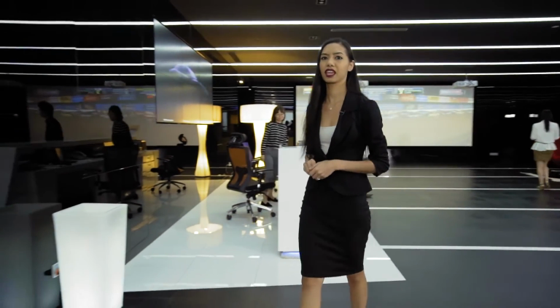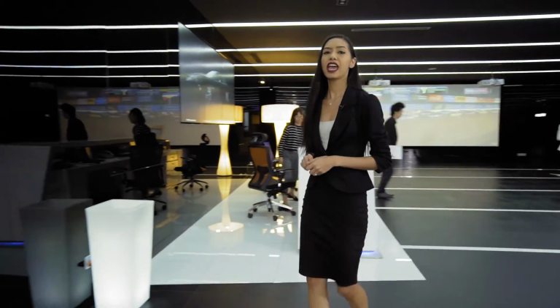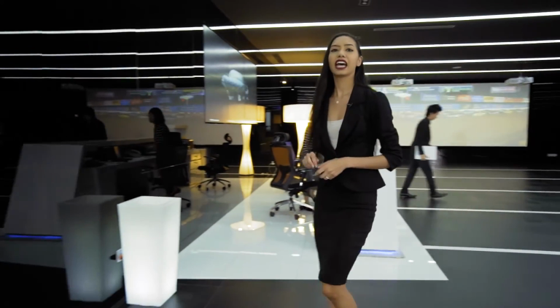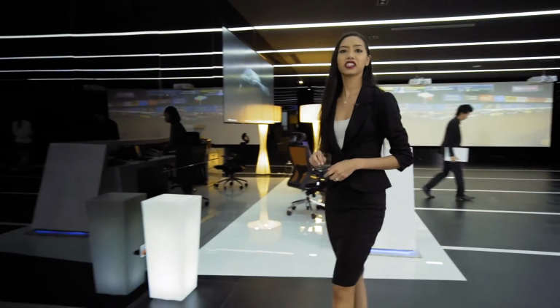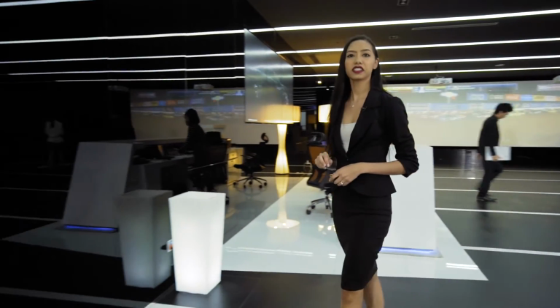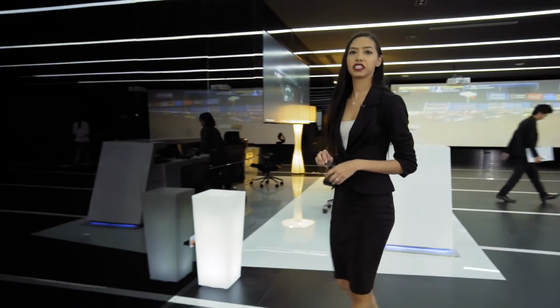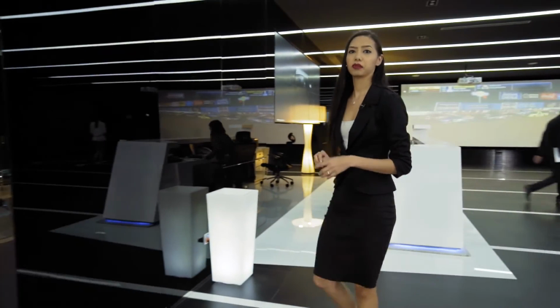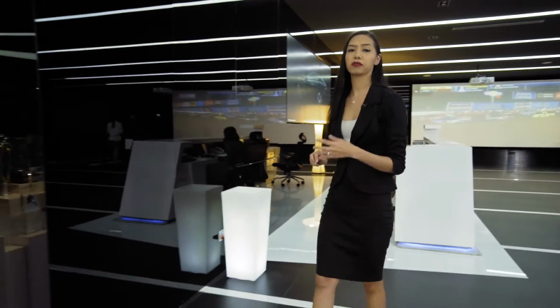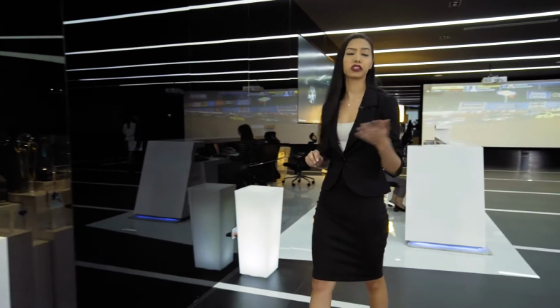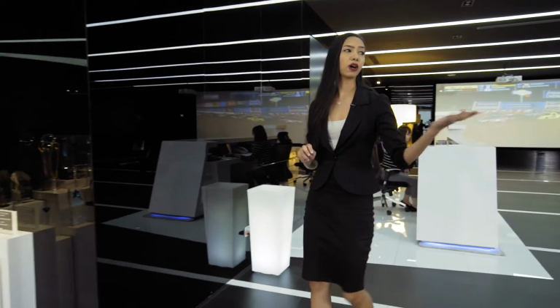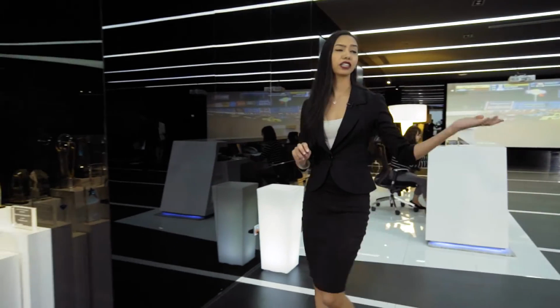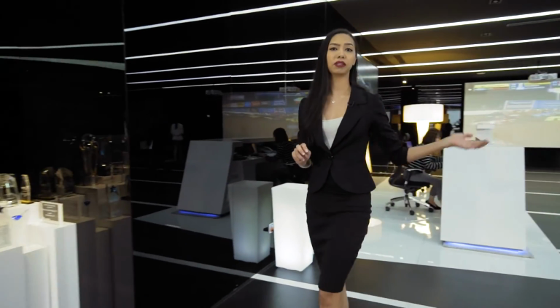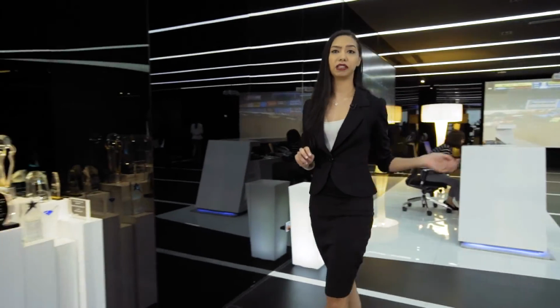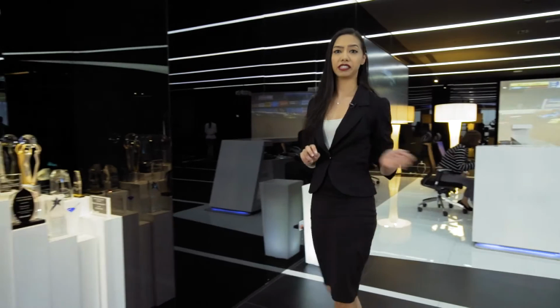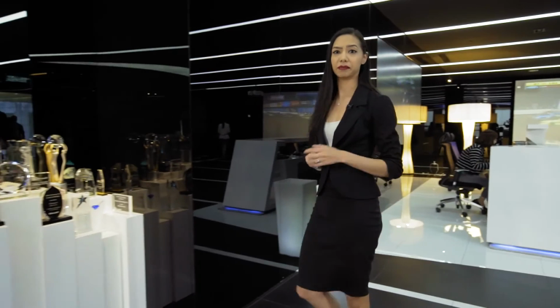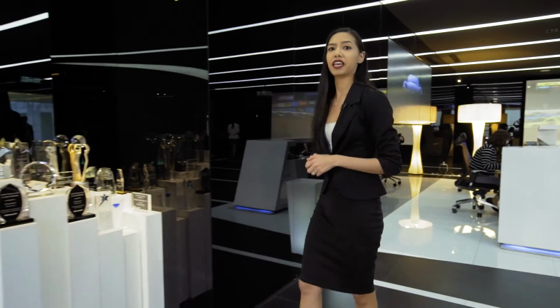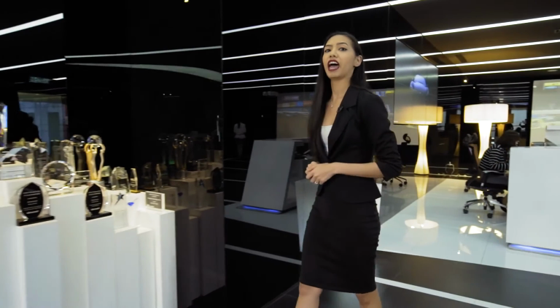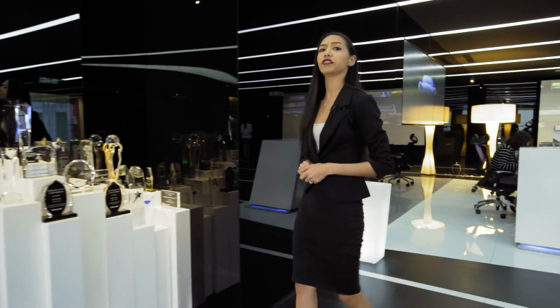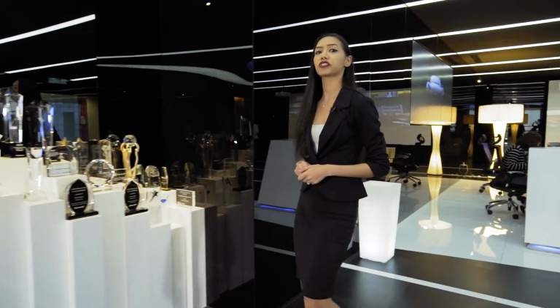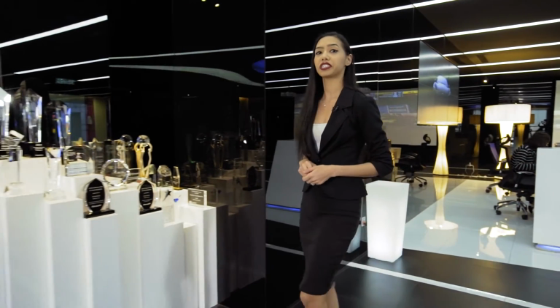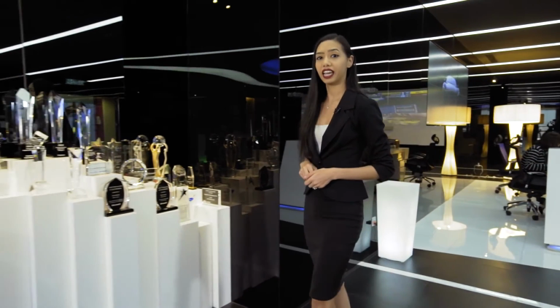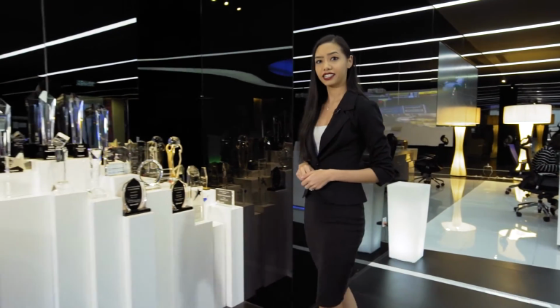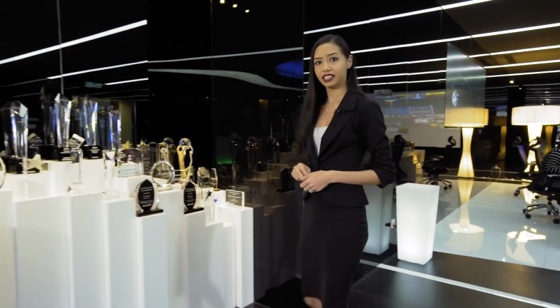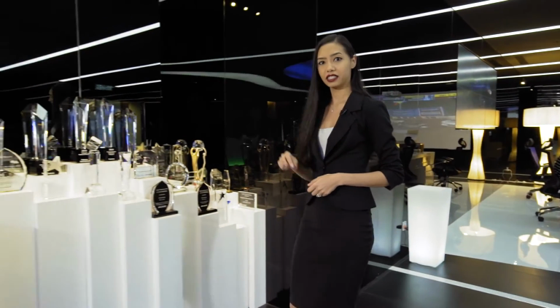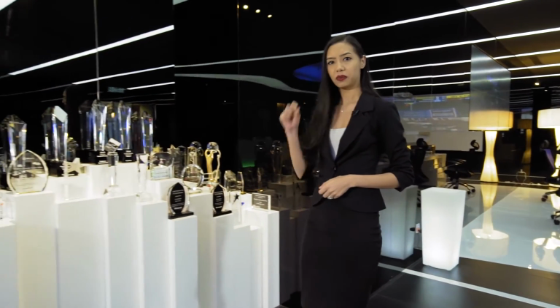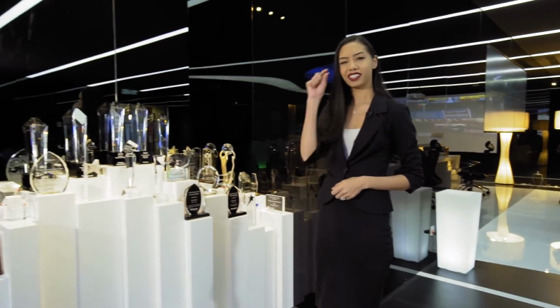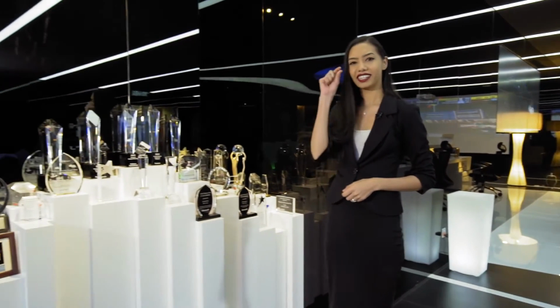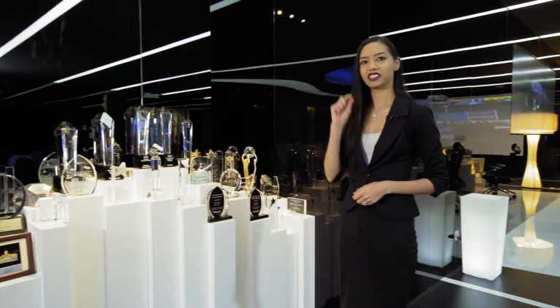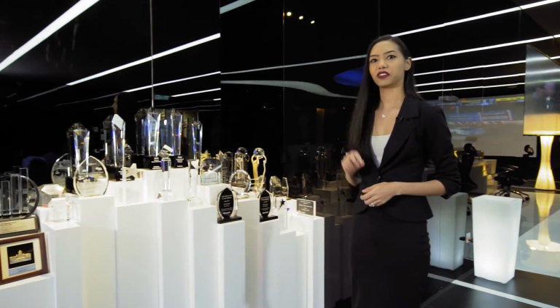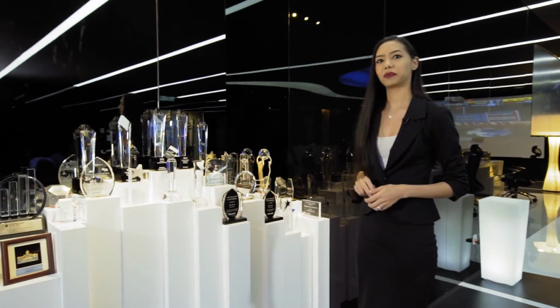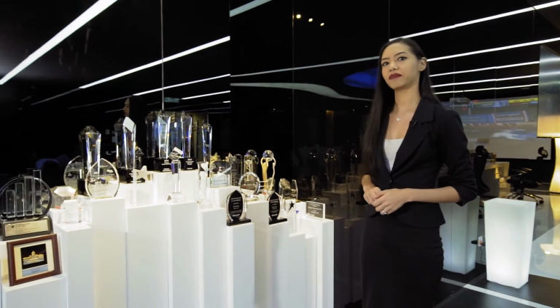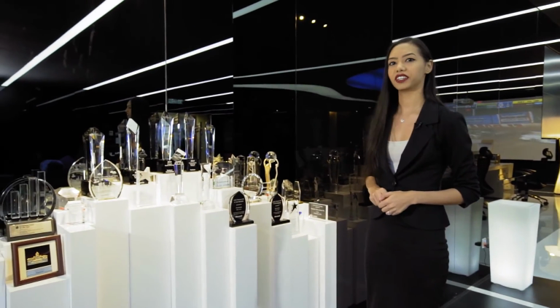As you can see, we've merged modern minimalism and futuristic accents with a dash of home comfort.